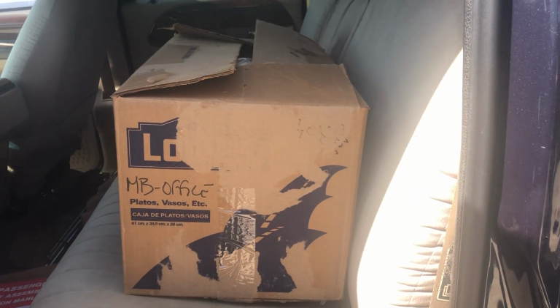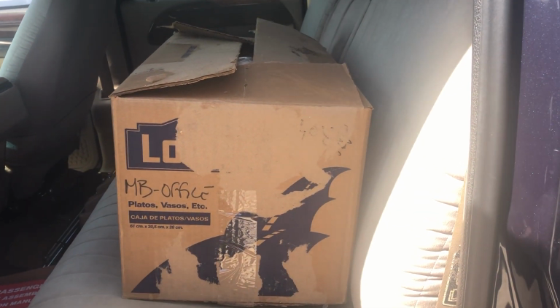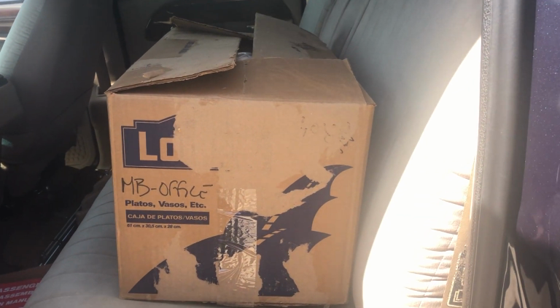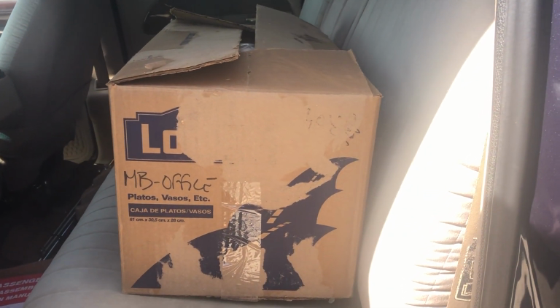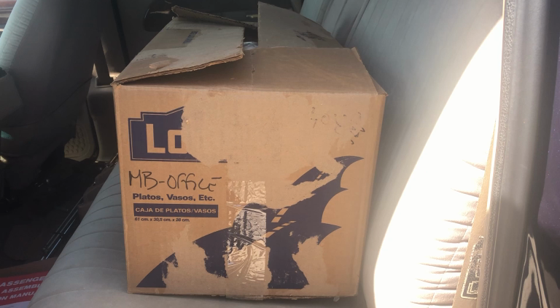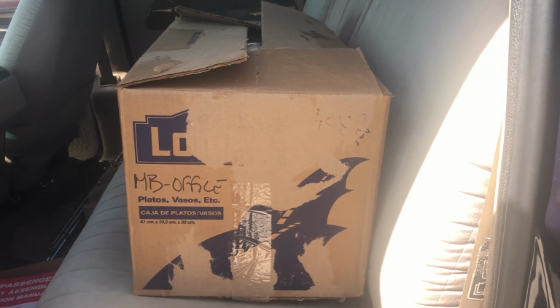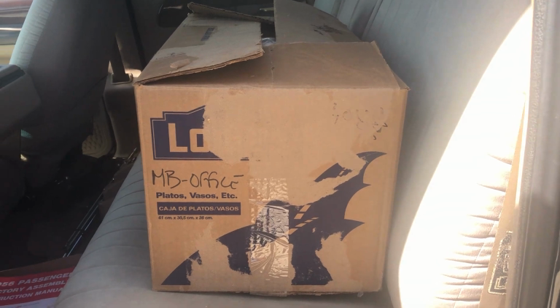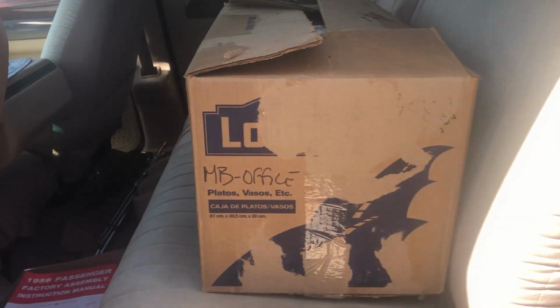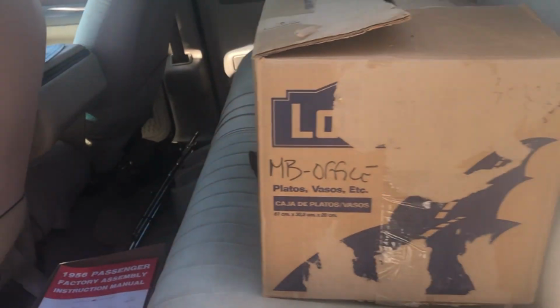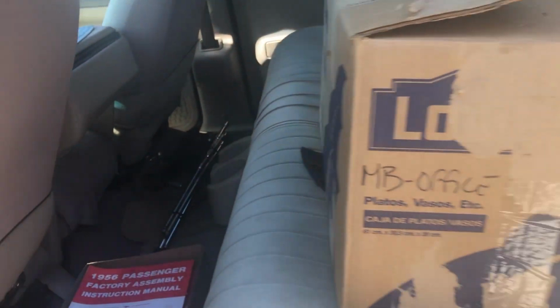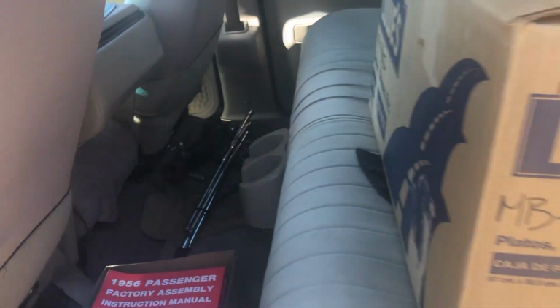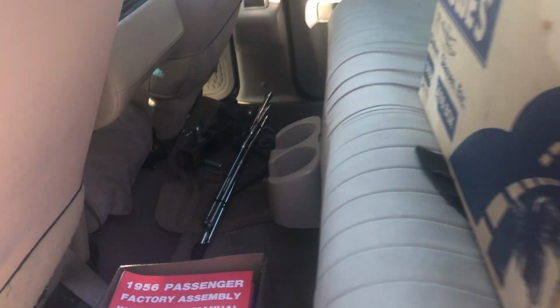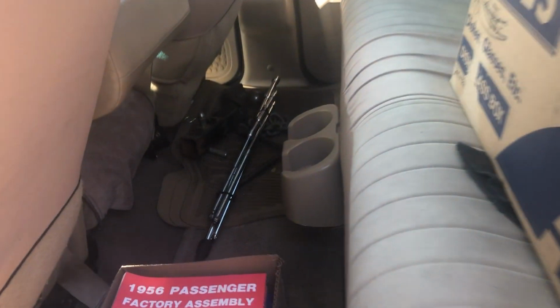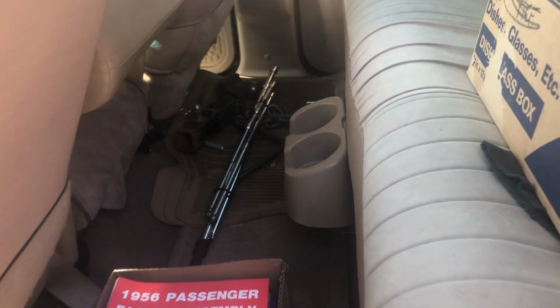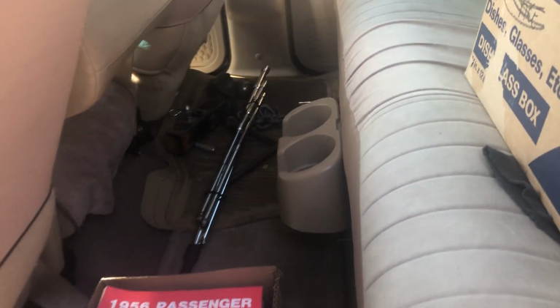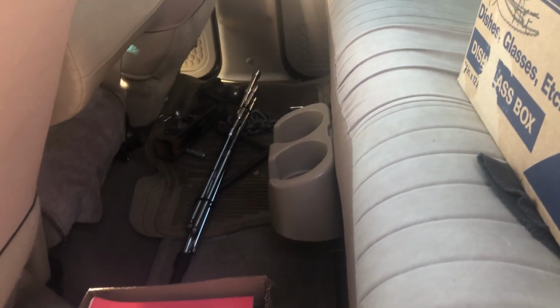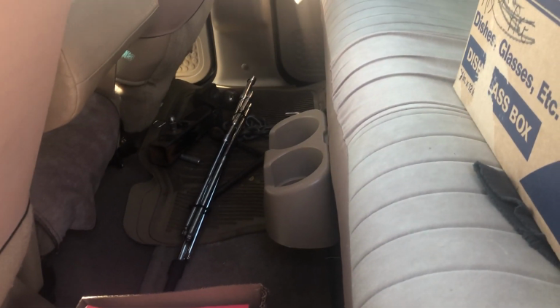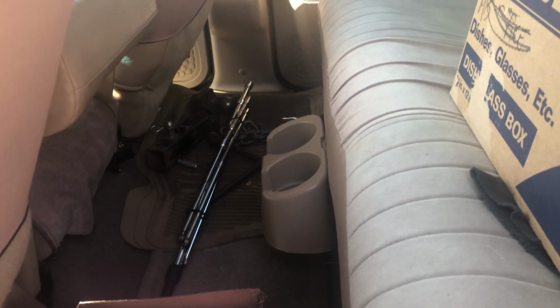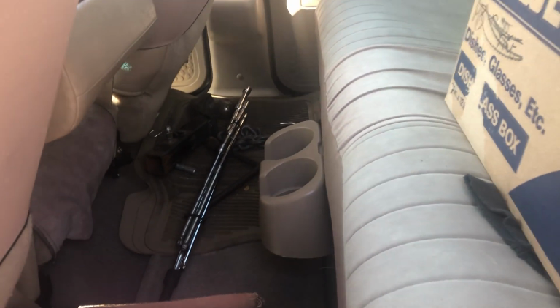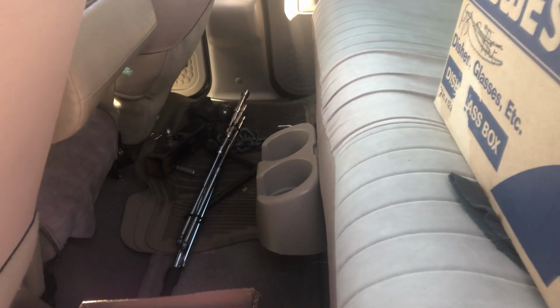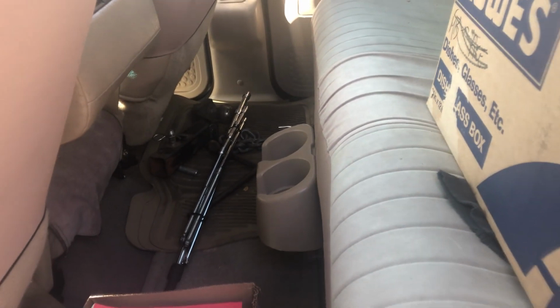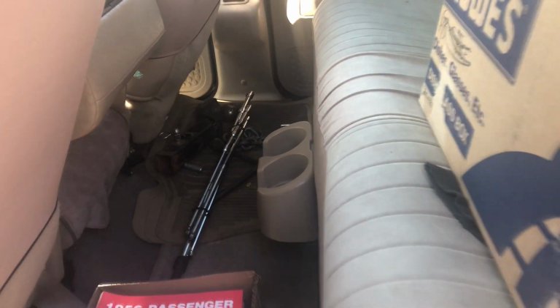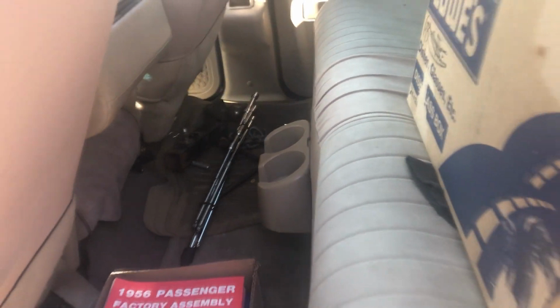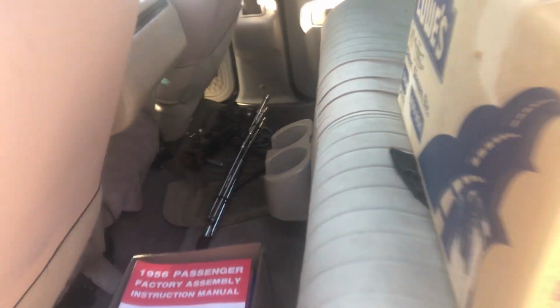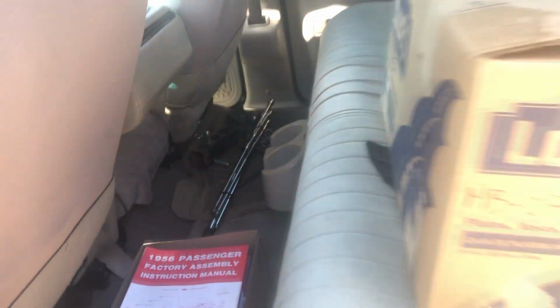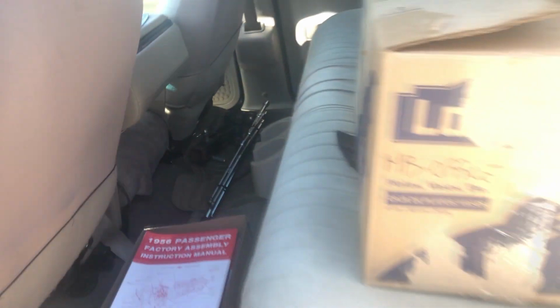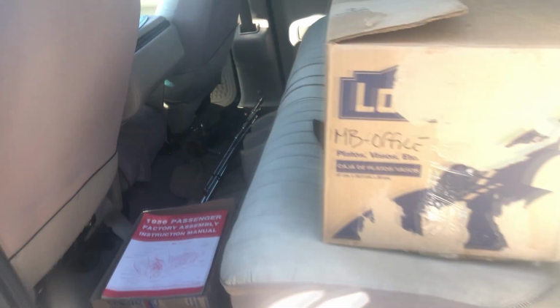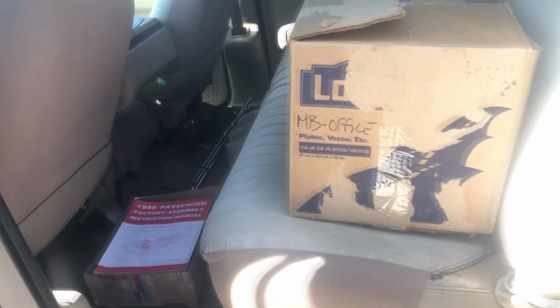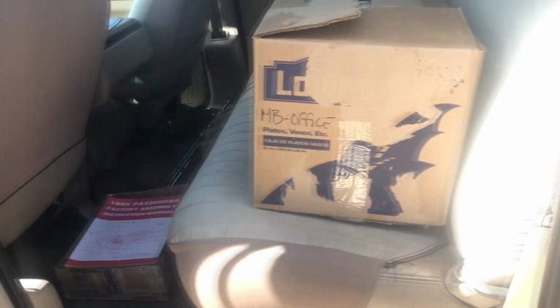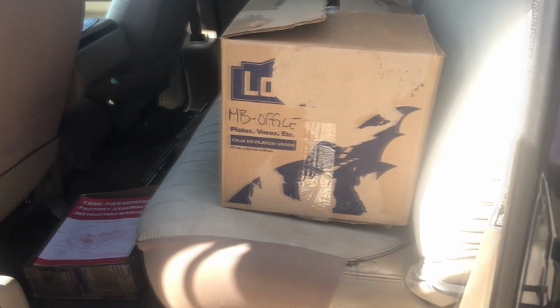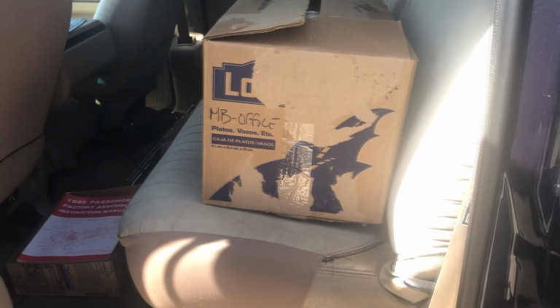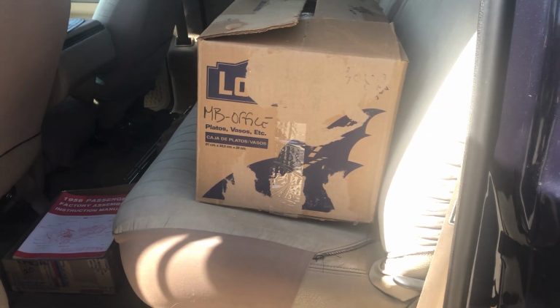I got some pickle forks, some extensions, and a whole bunch of other stuff. Anyway, good day.